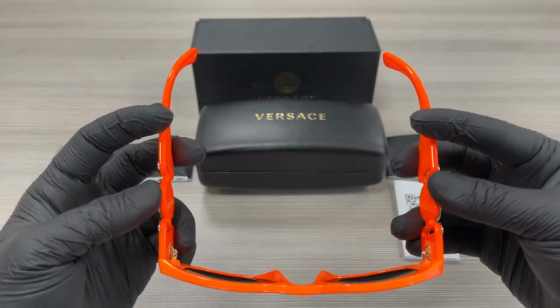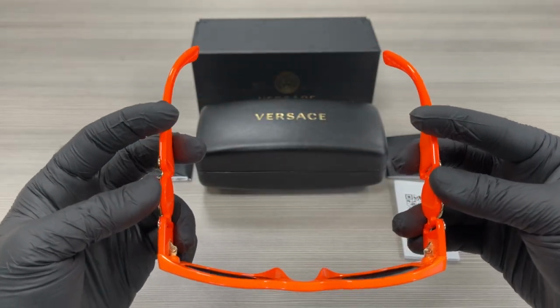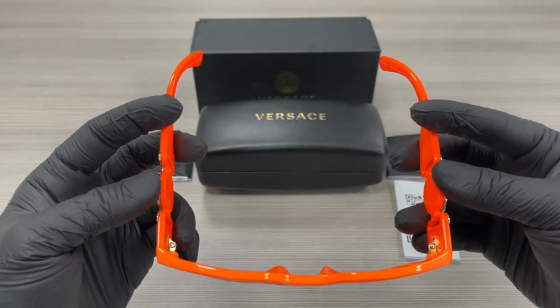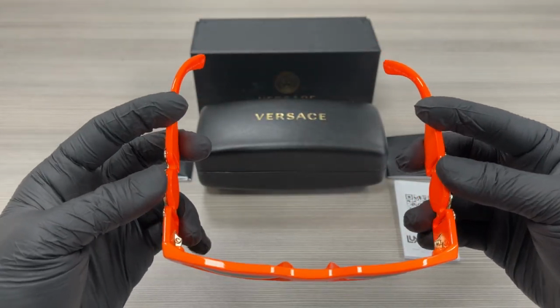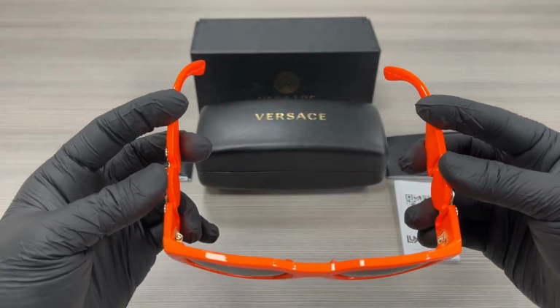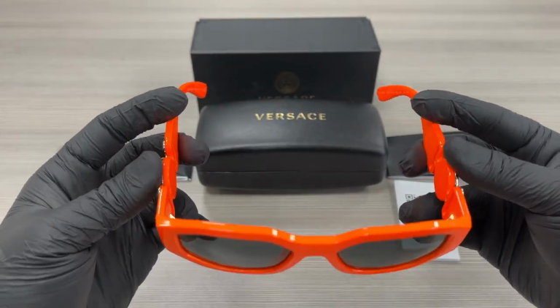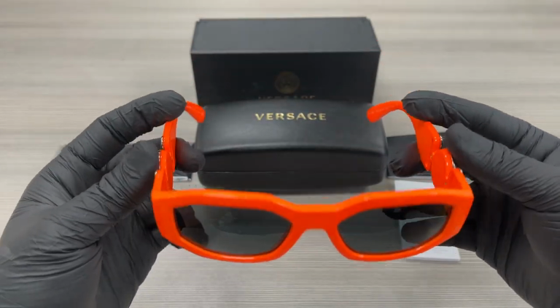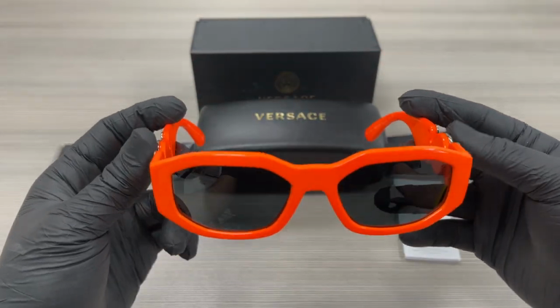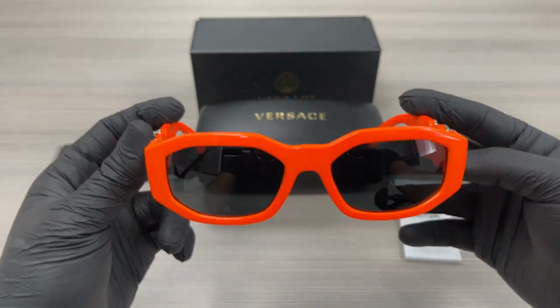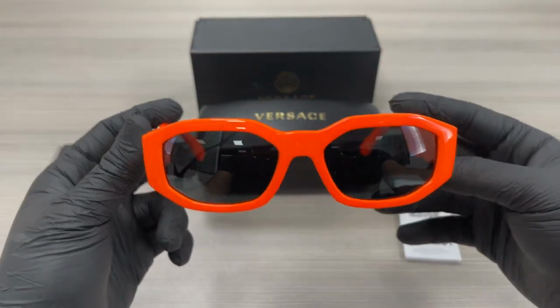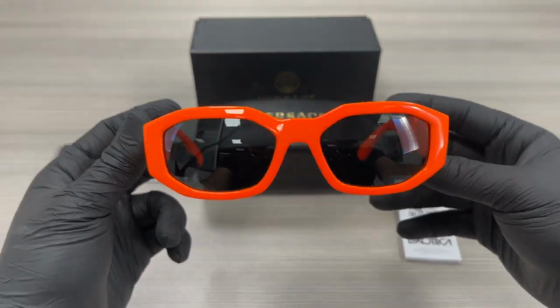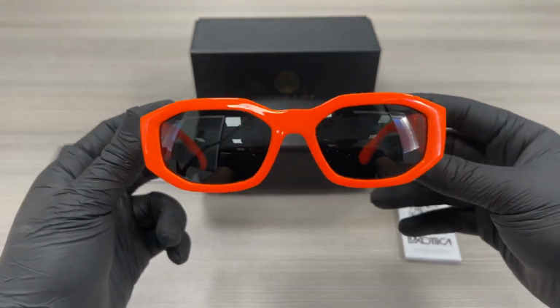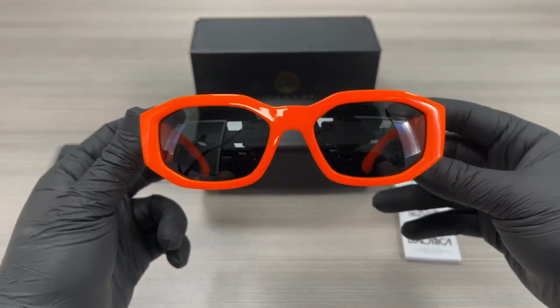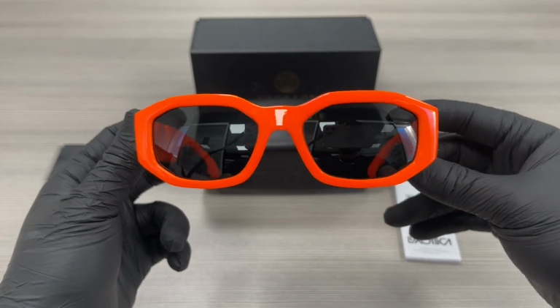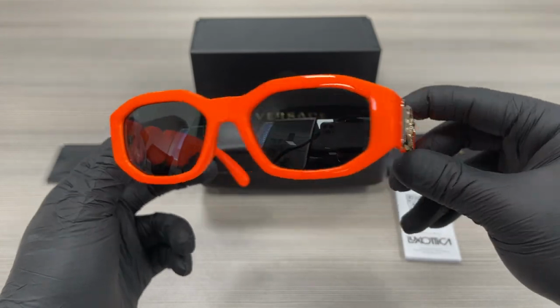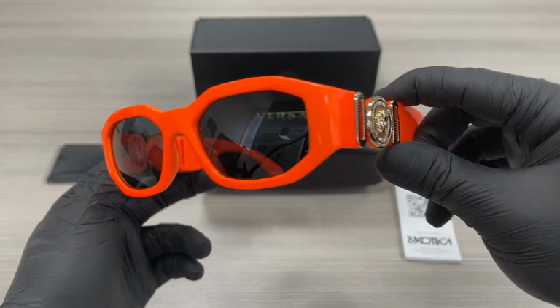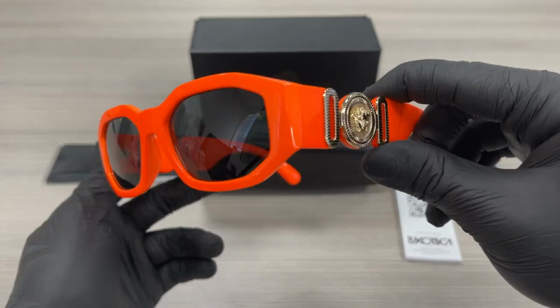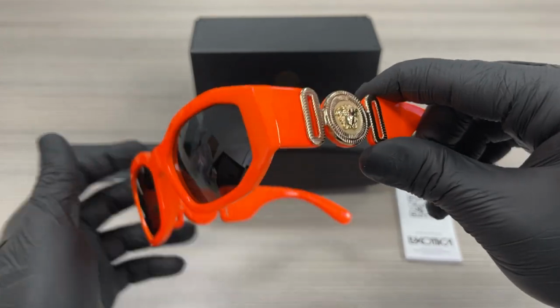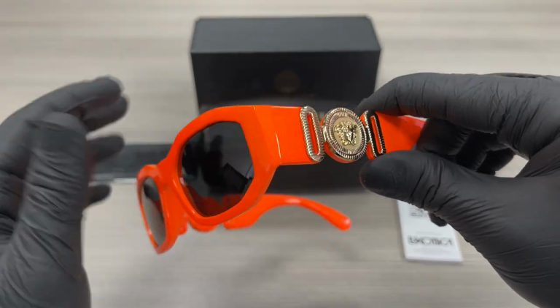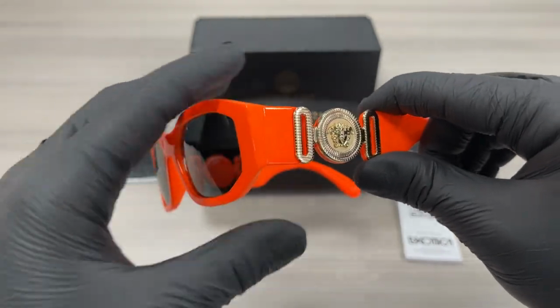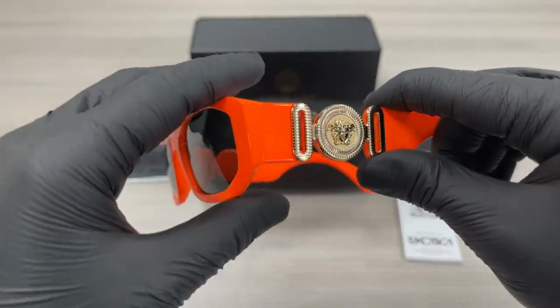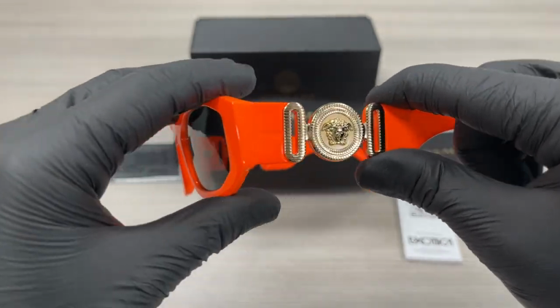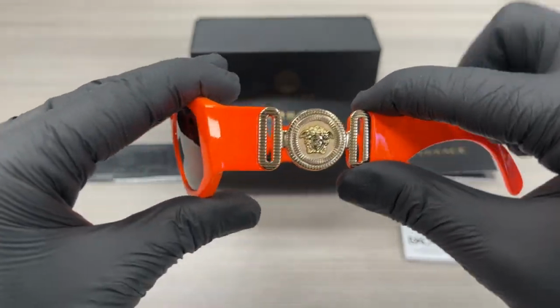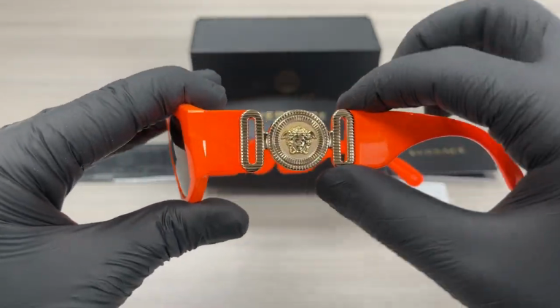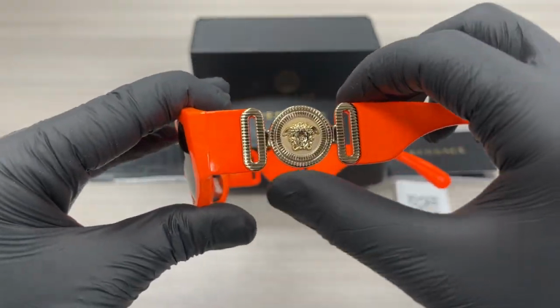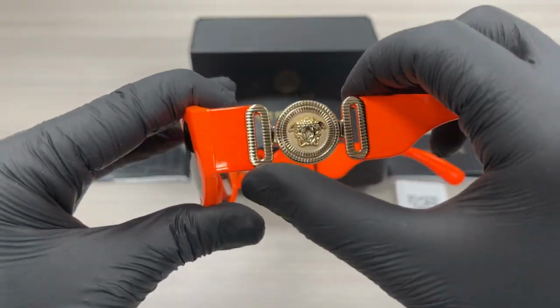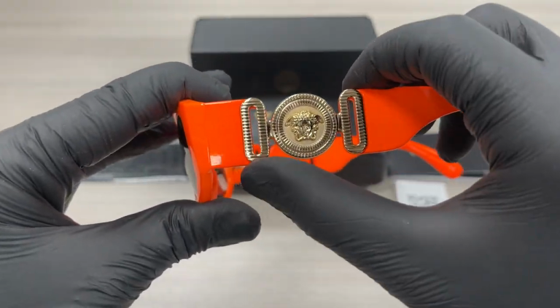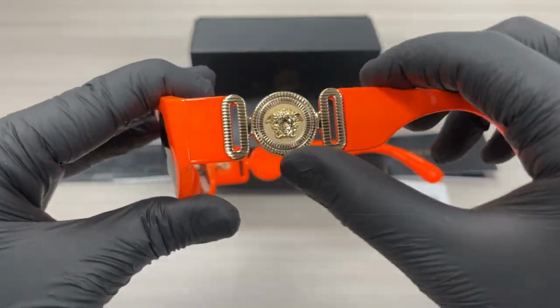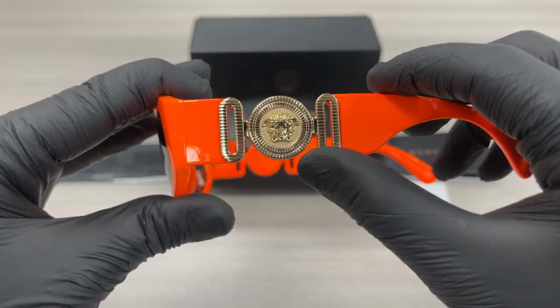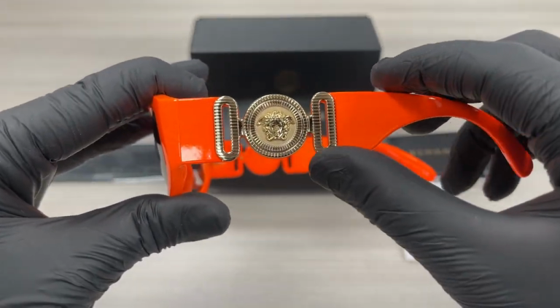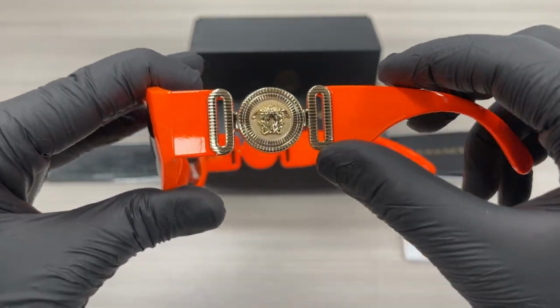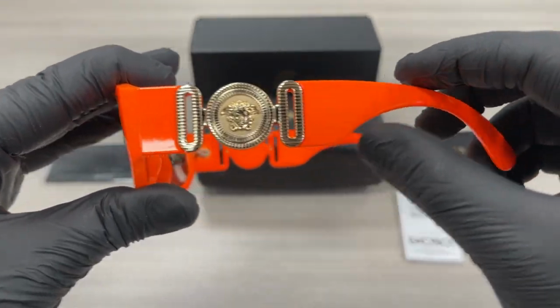The style of the frame is oval. On the temples here we have a gold Medusa emblem.